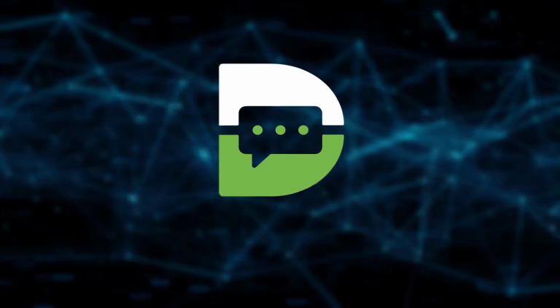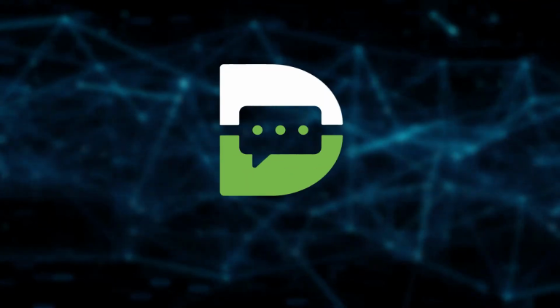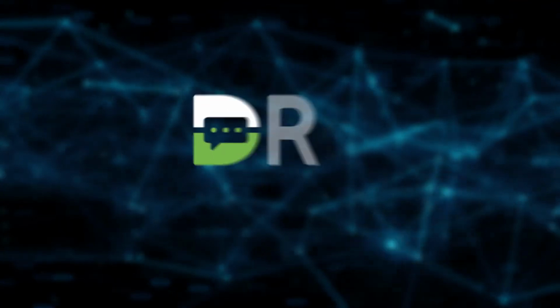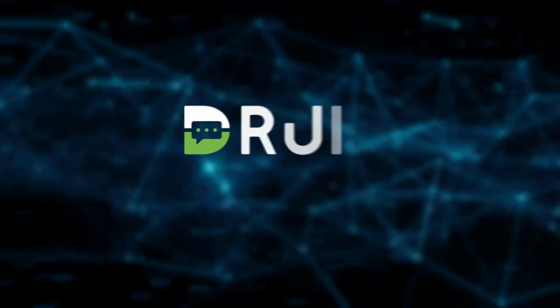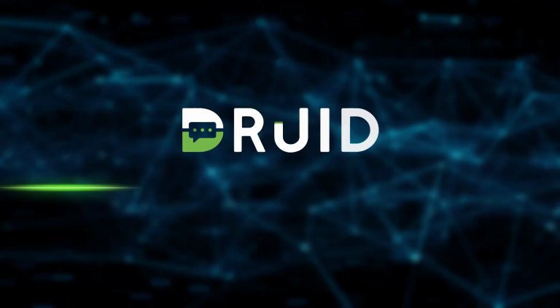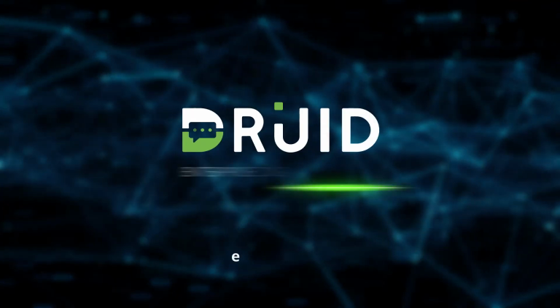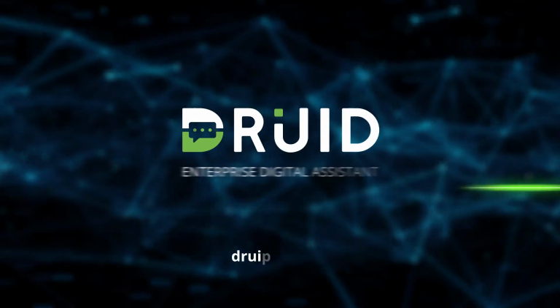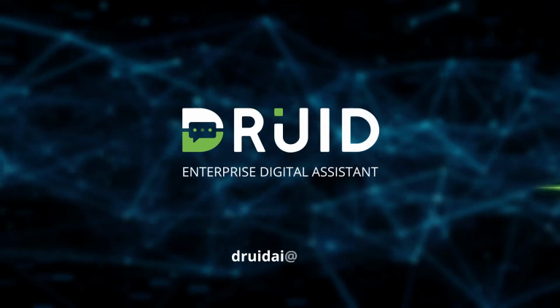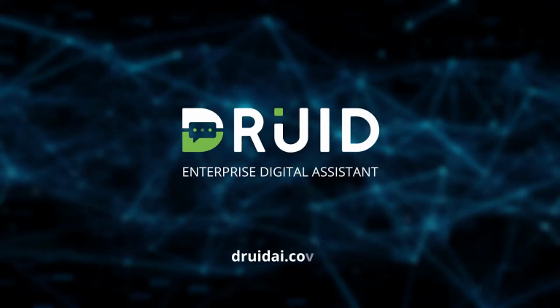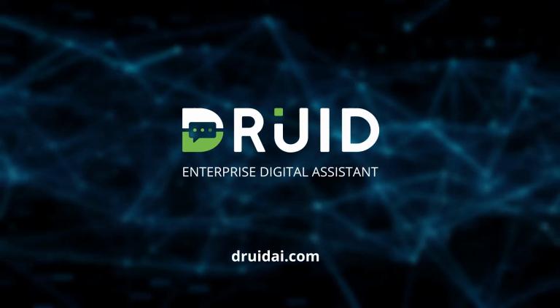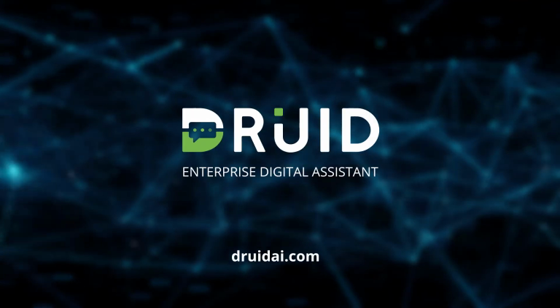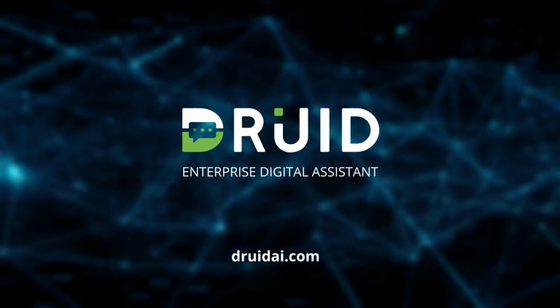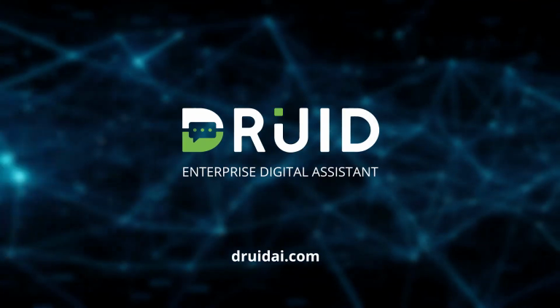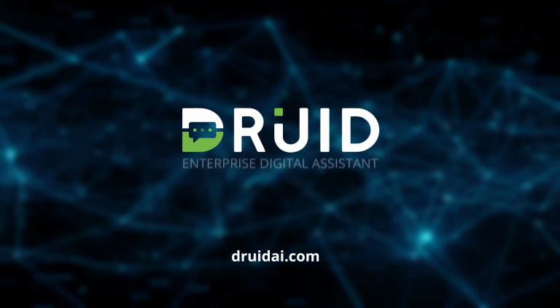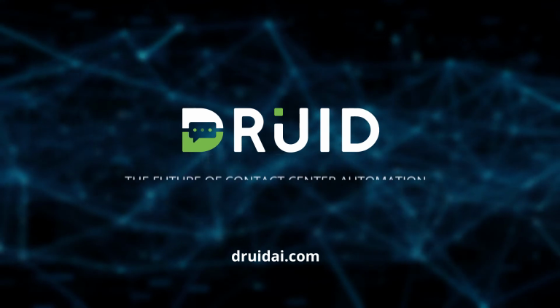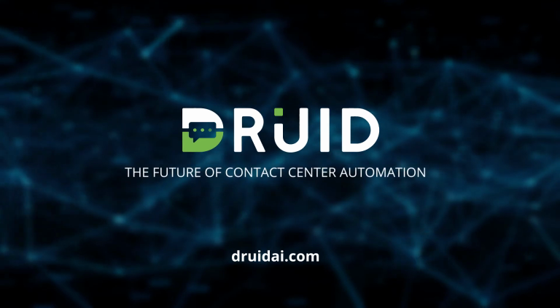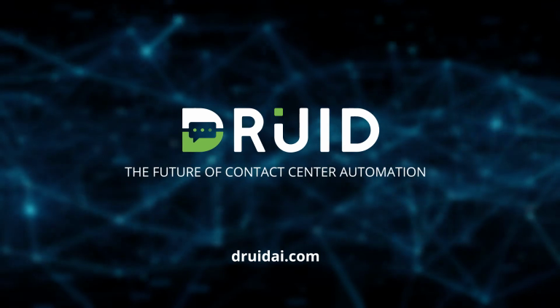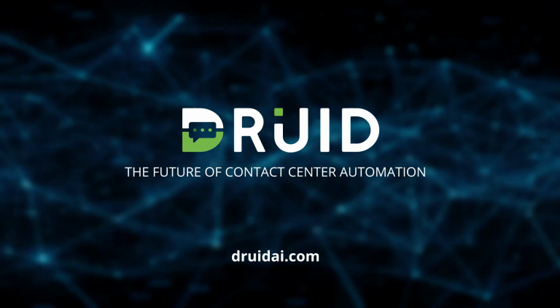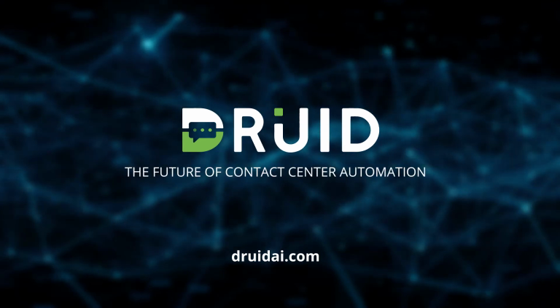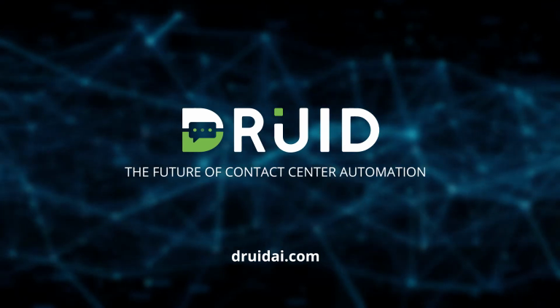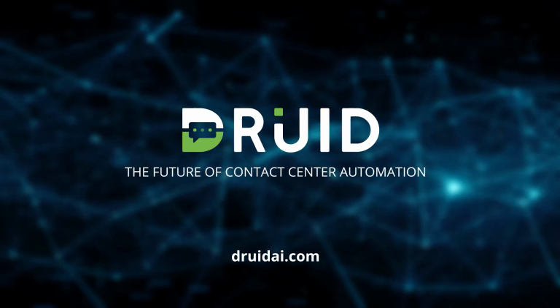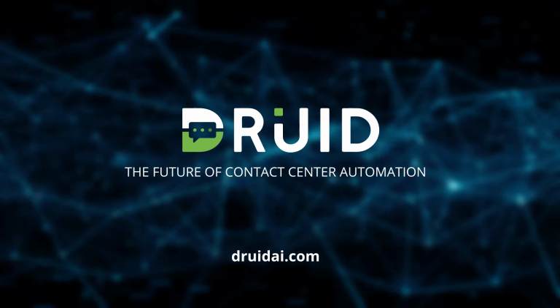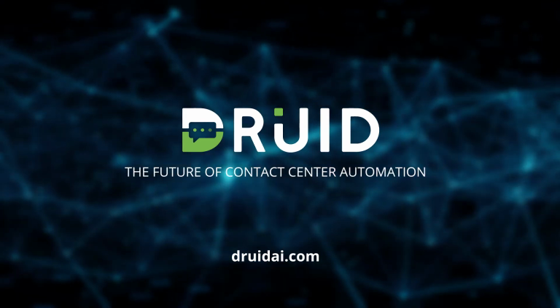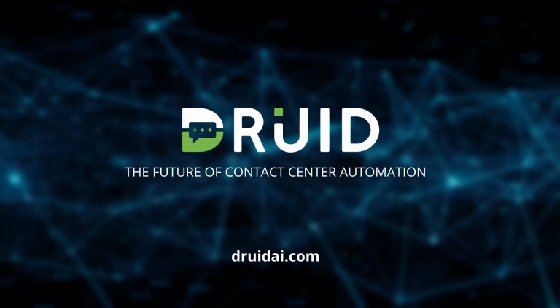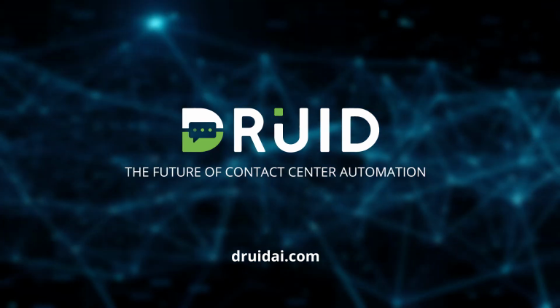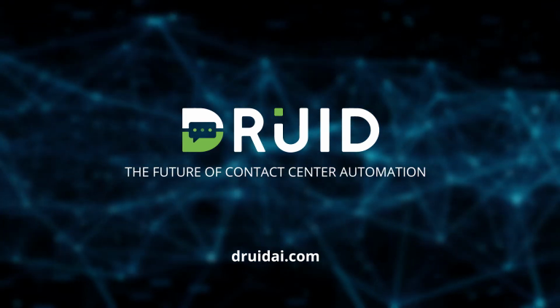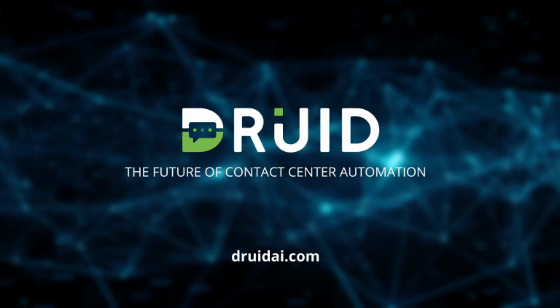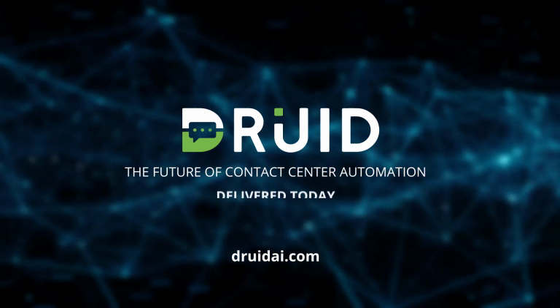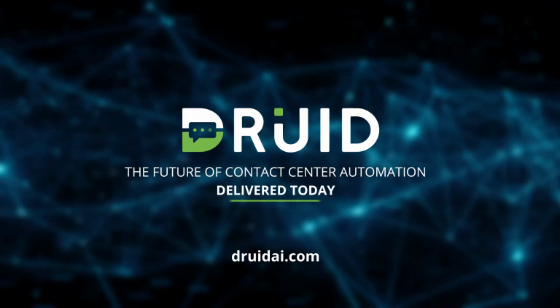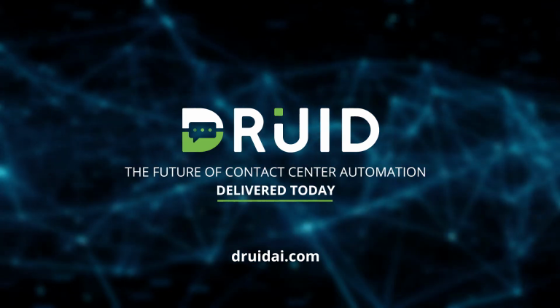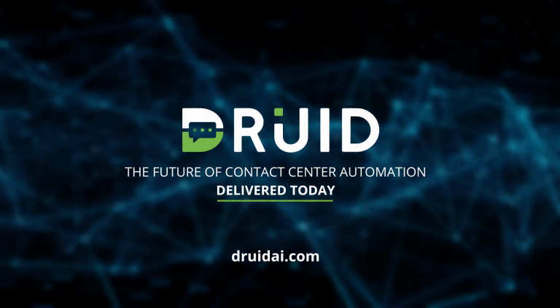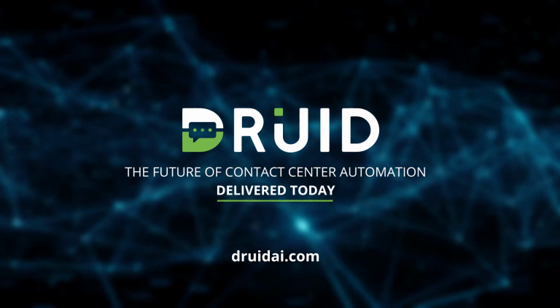Druid Enterprise Digital Assistant — the future of contact center automation. Delivered today.